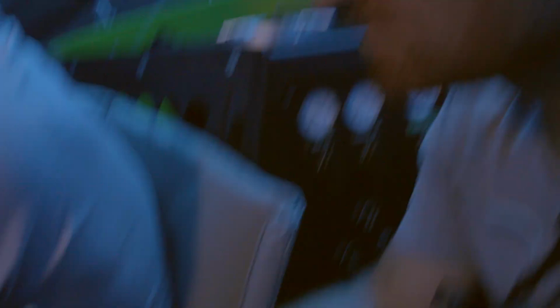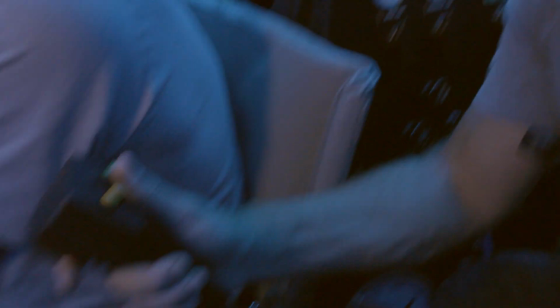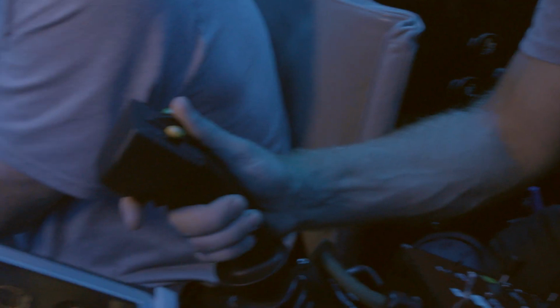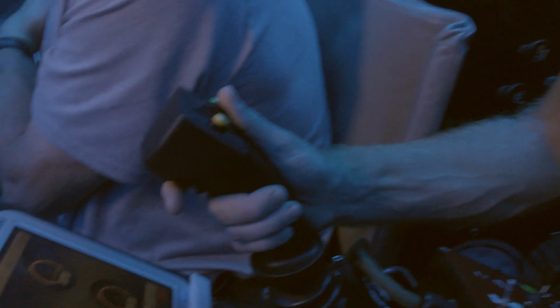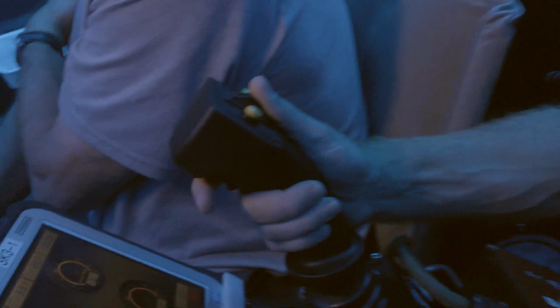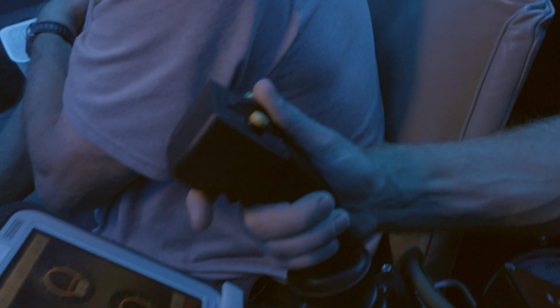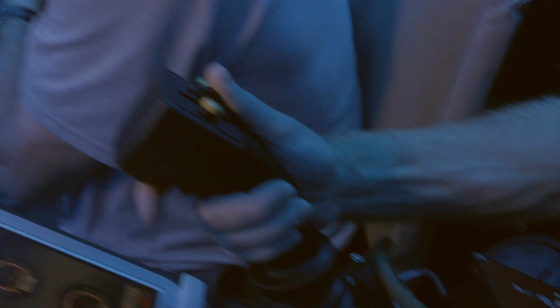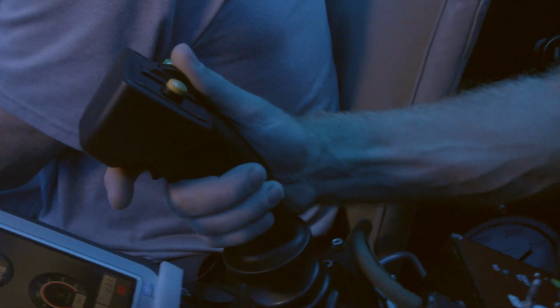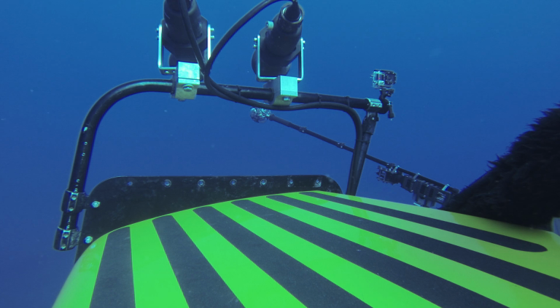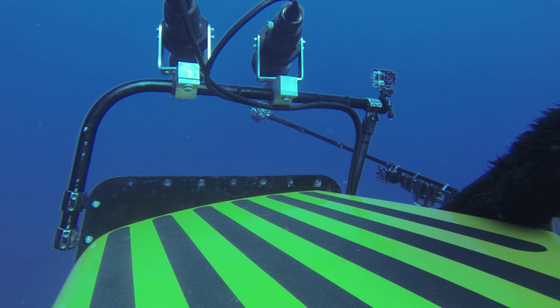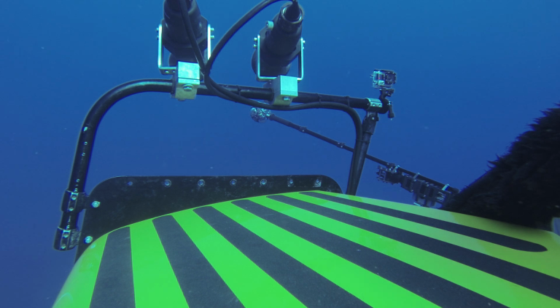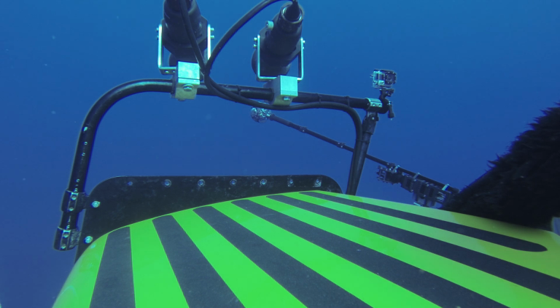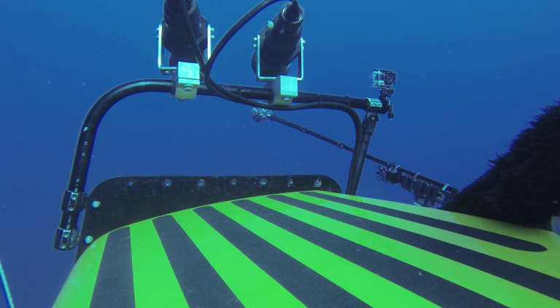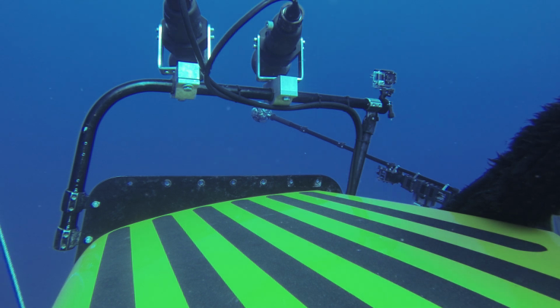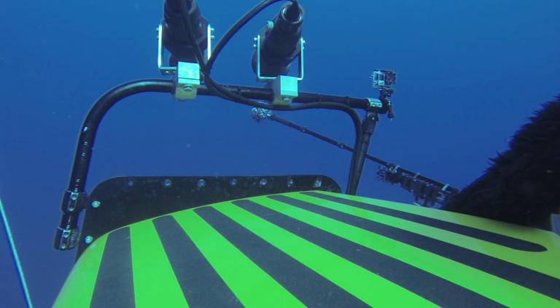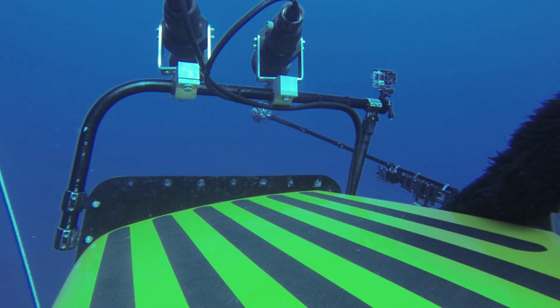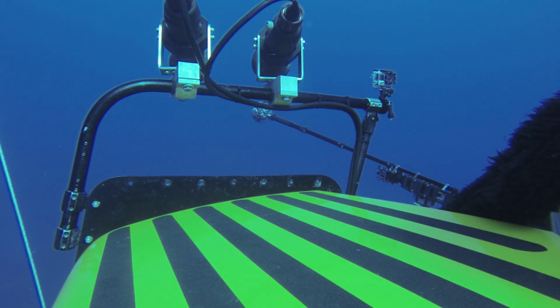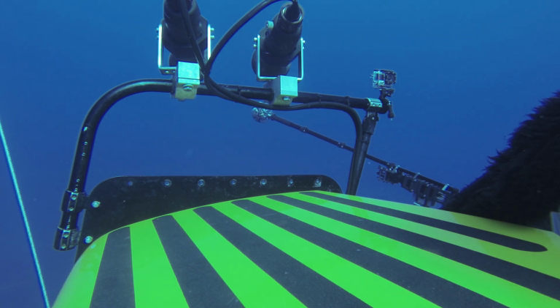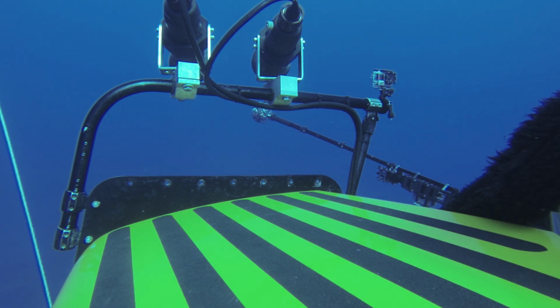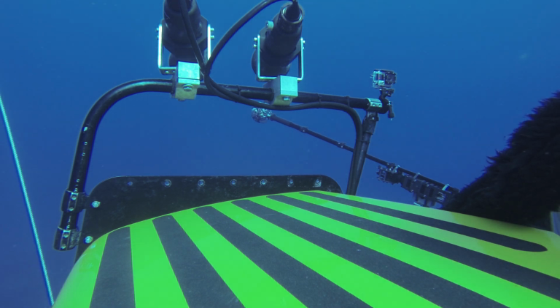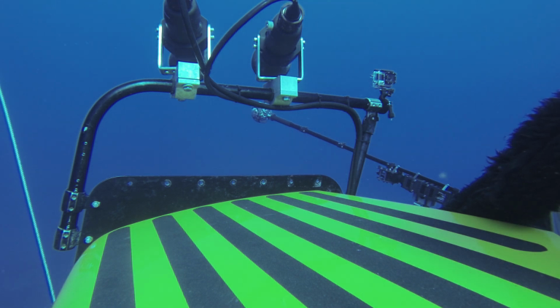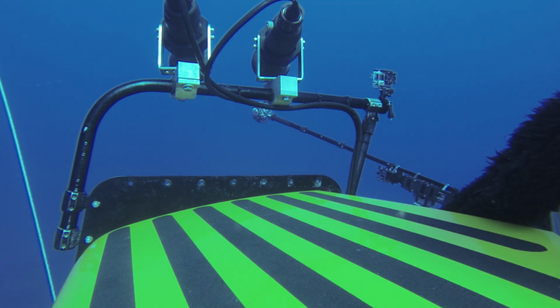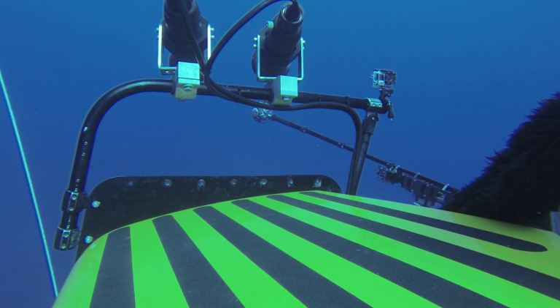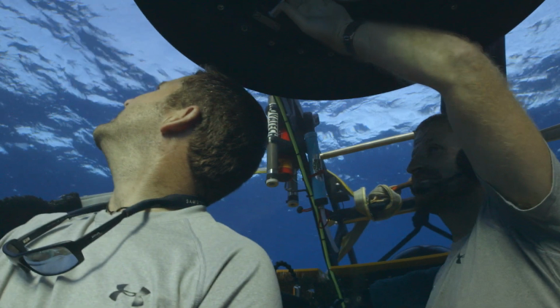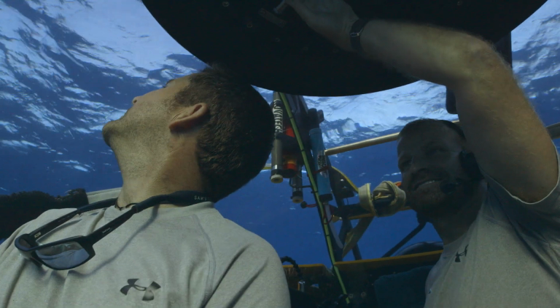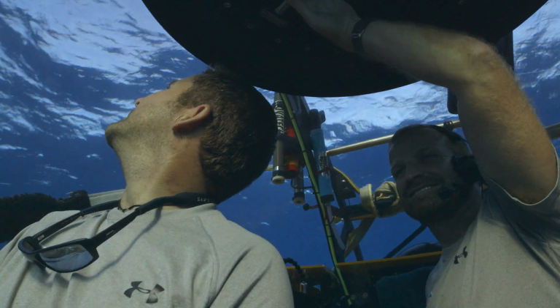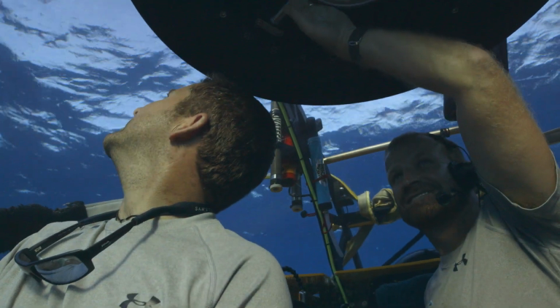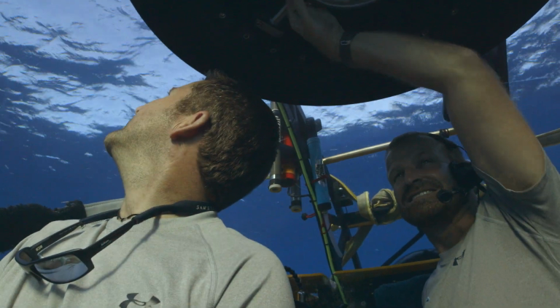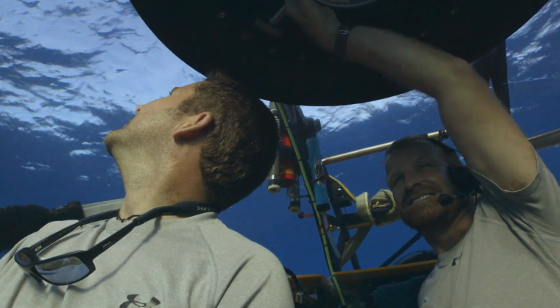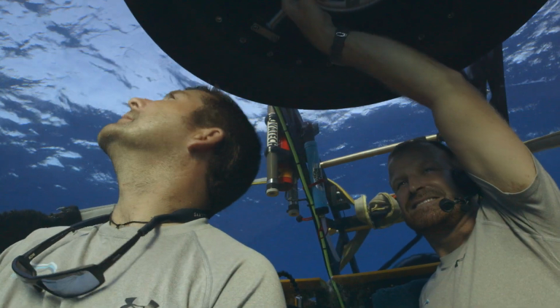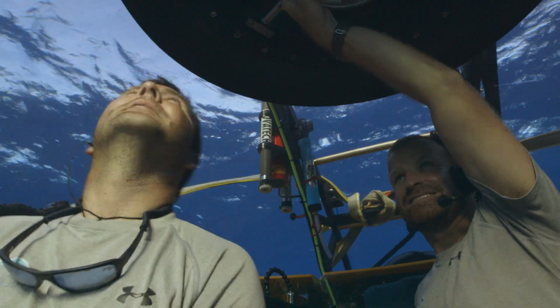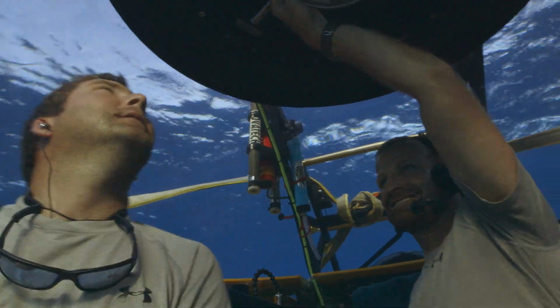At the mooring line. Over. Nadir, you are clear to surface. Over.